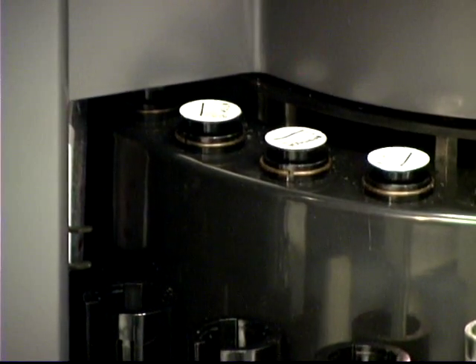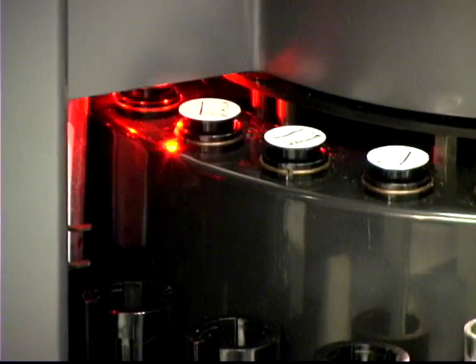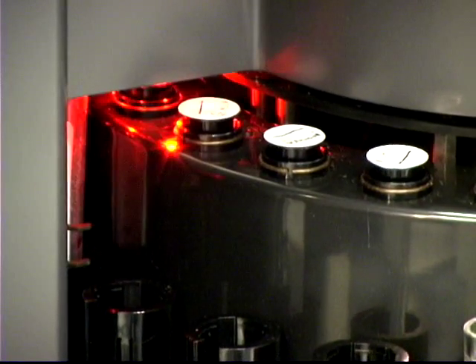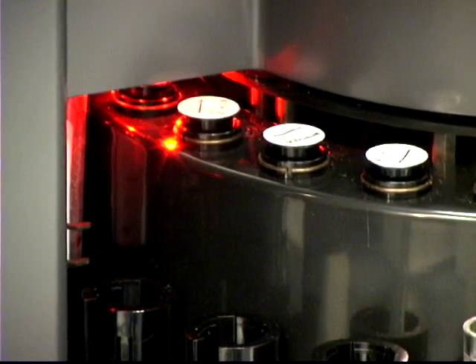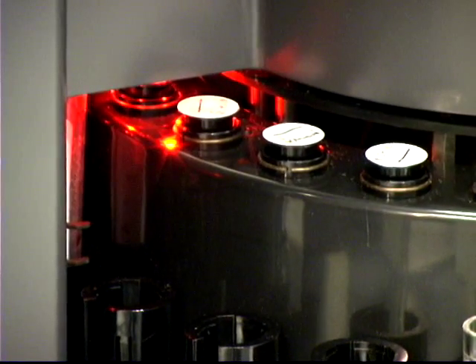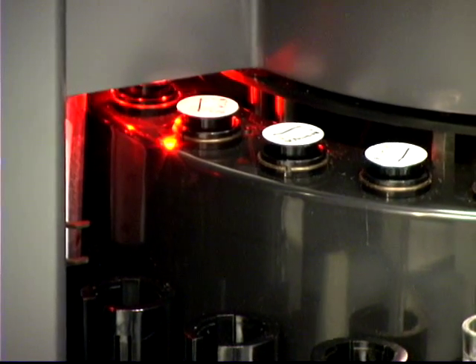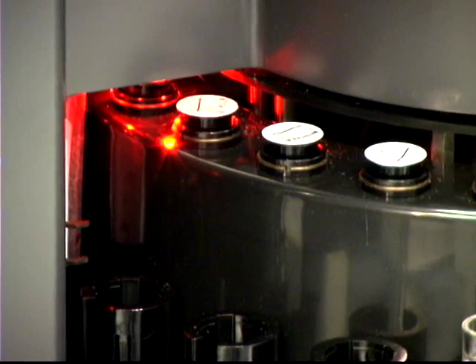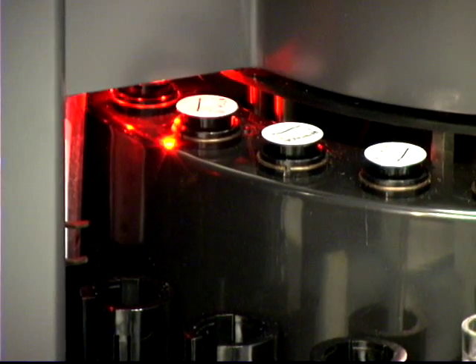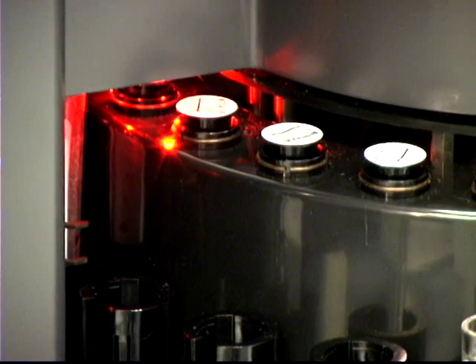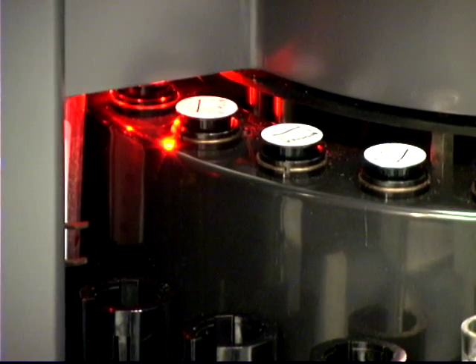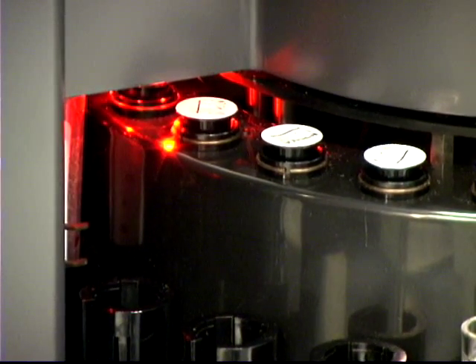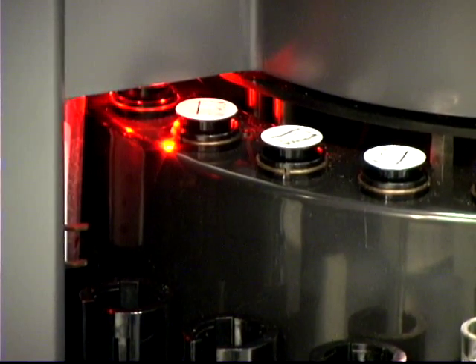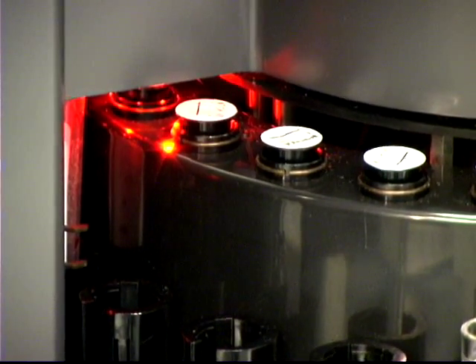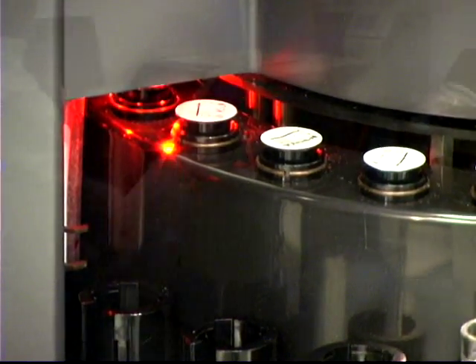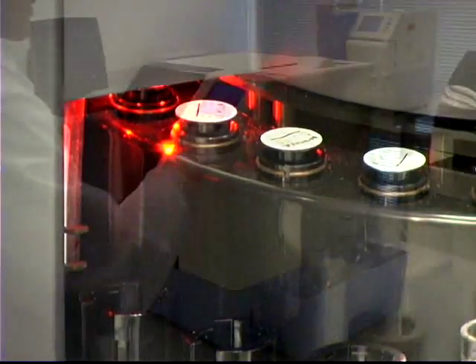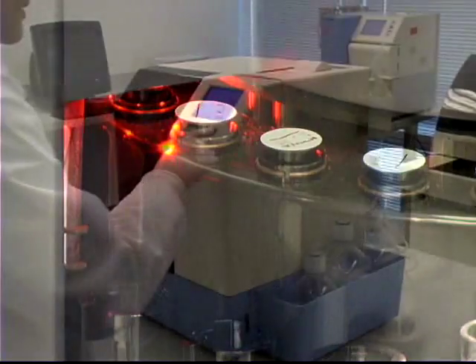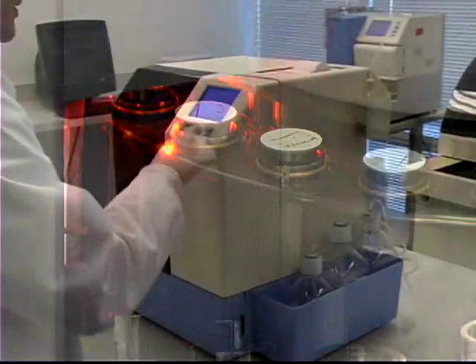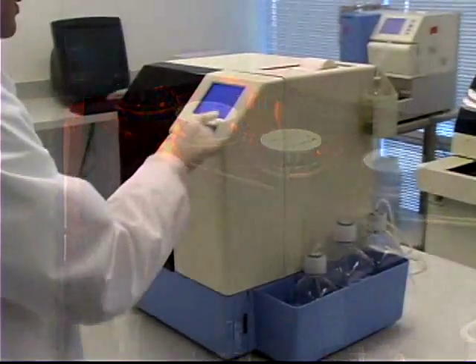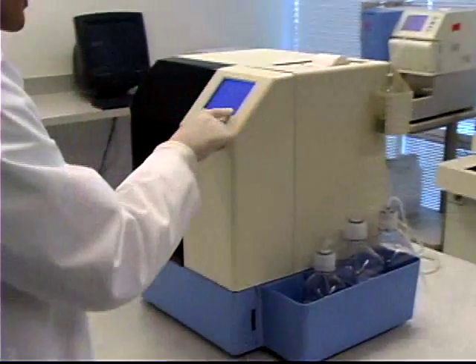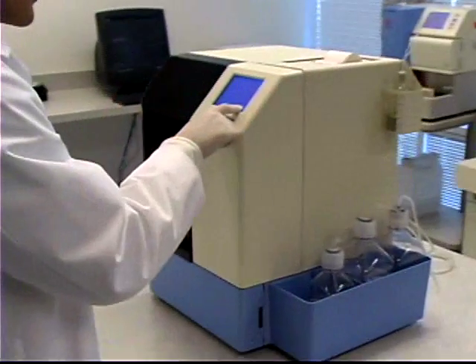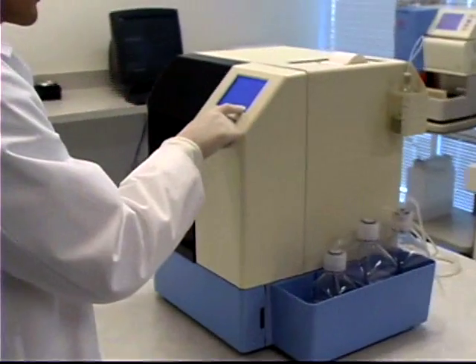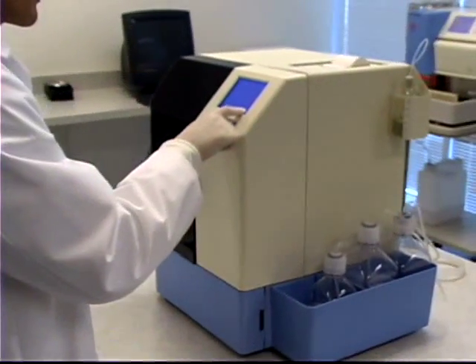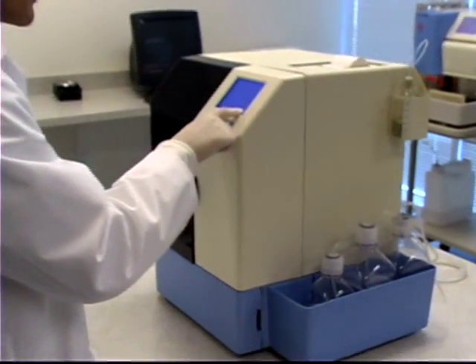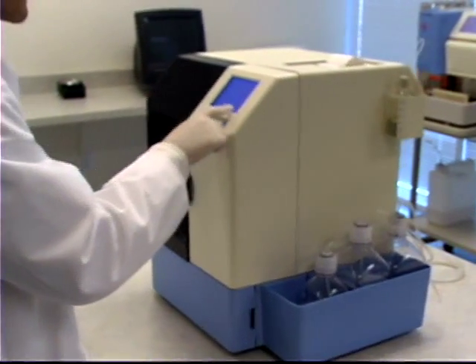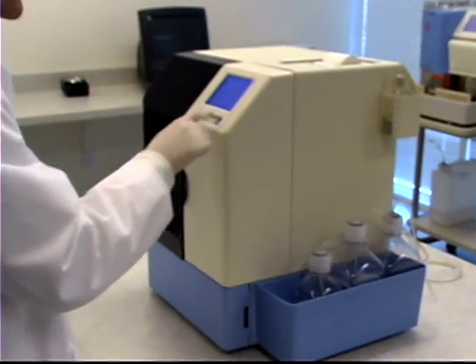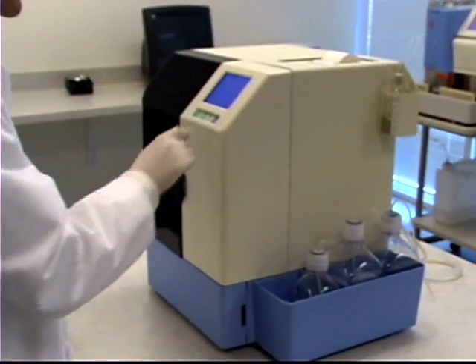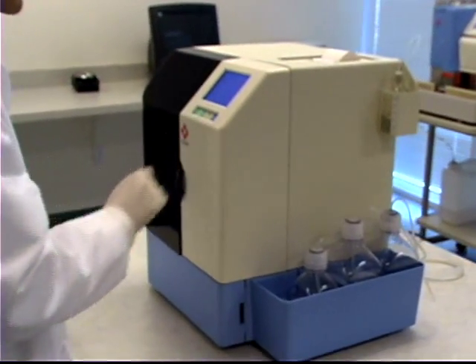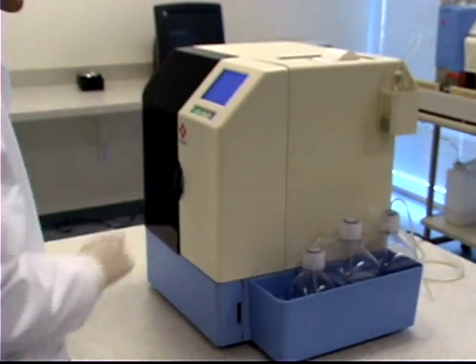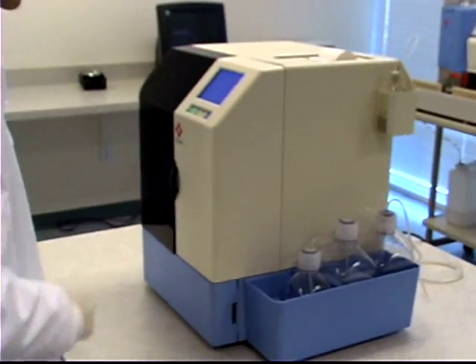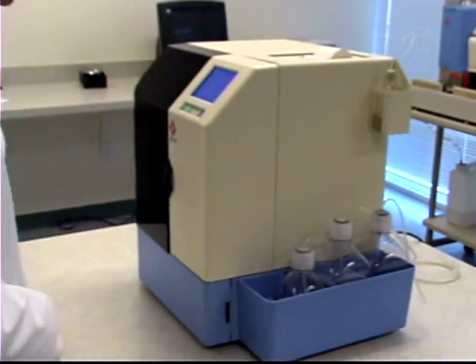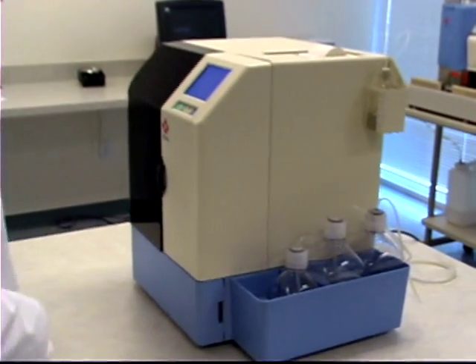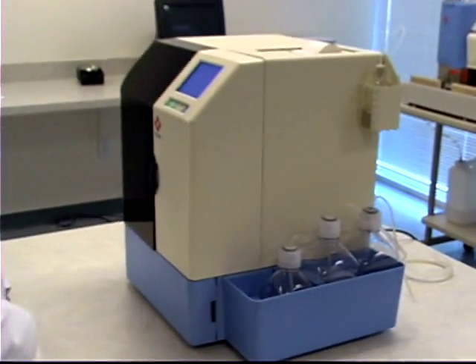you can run any test, in any combination, in any order, at any time.